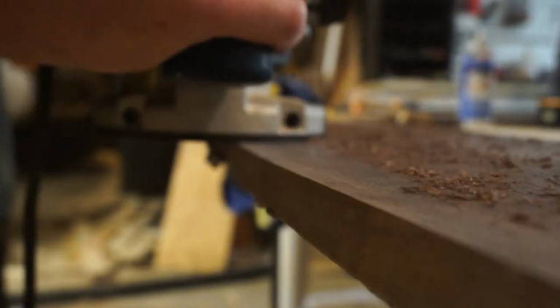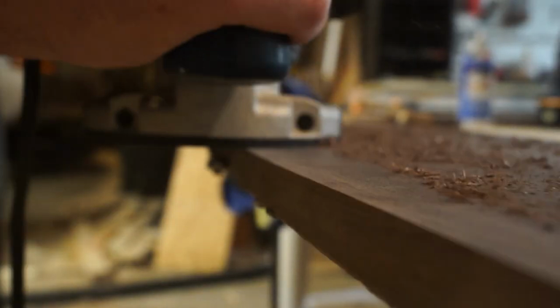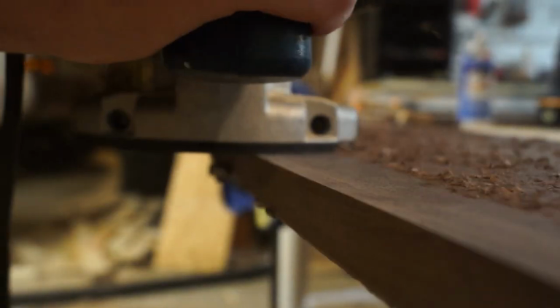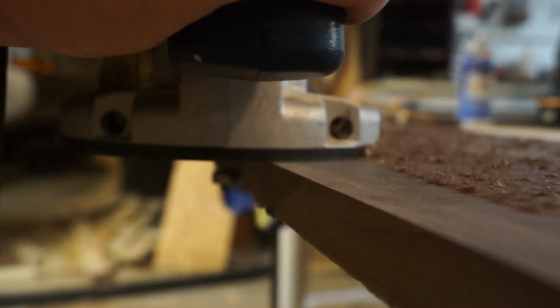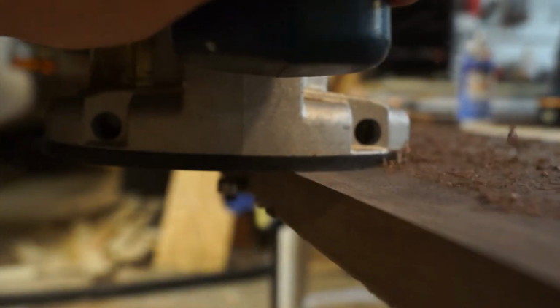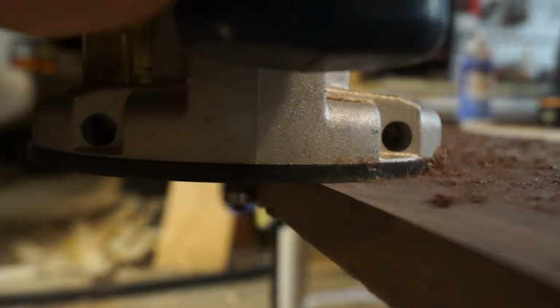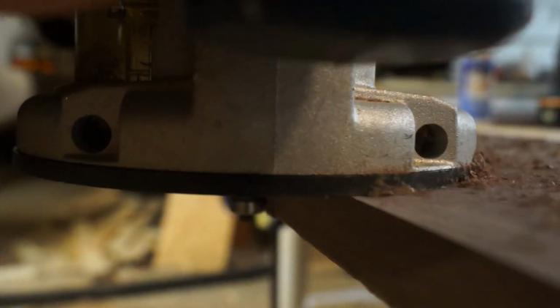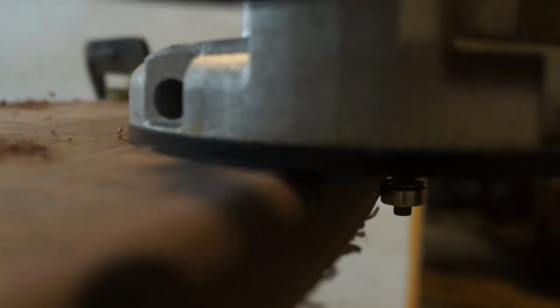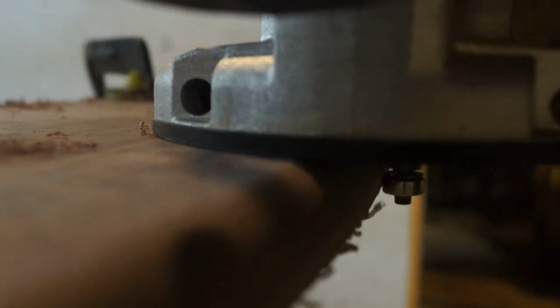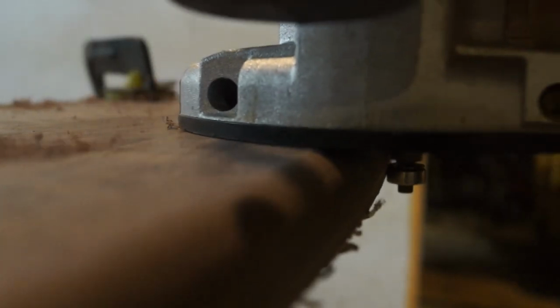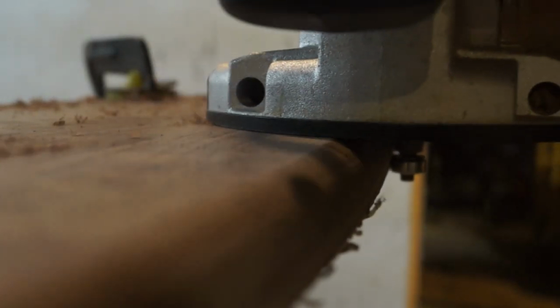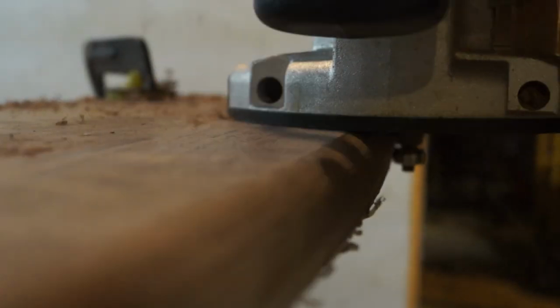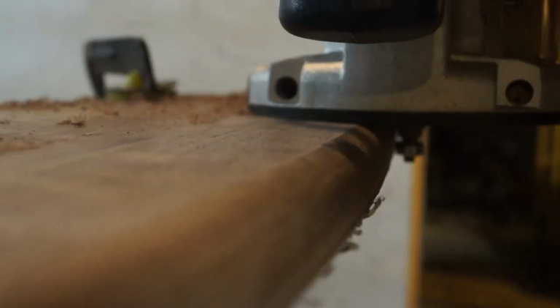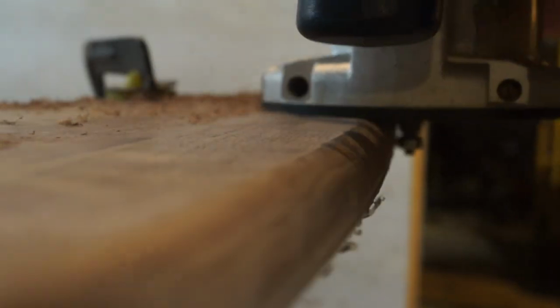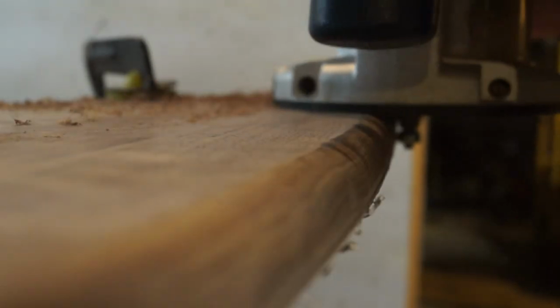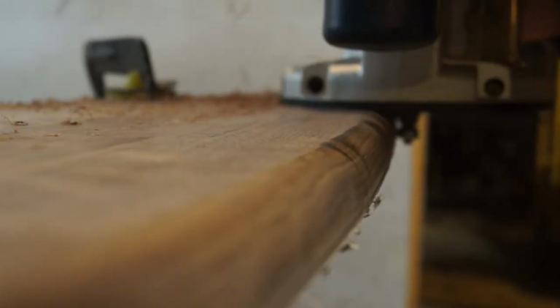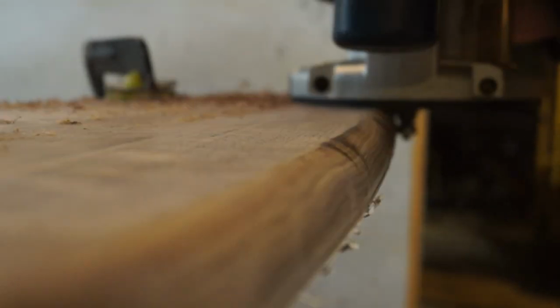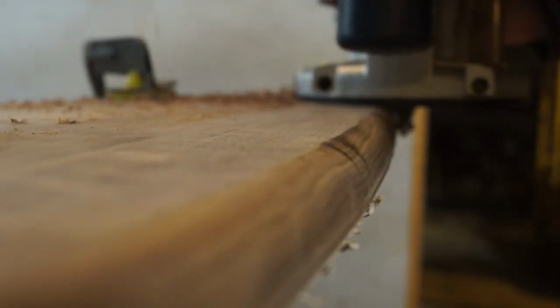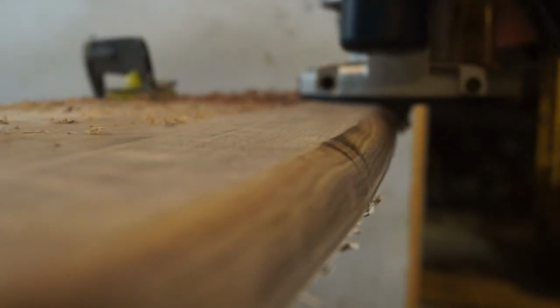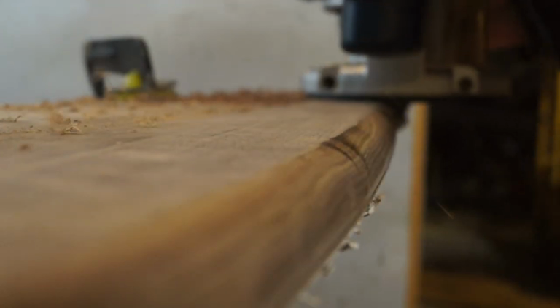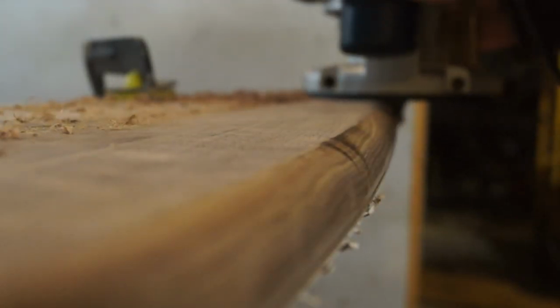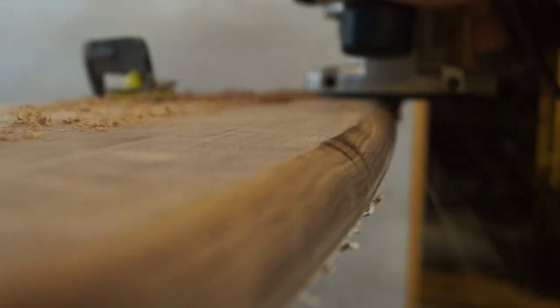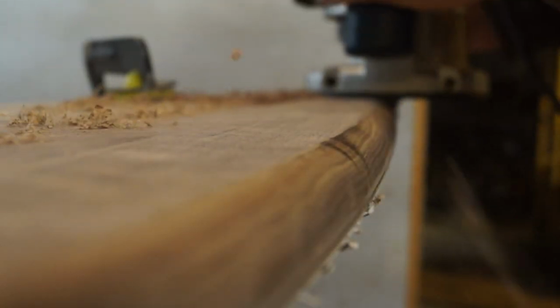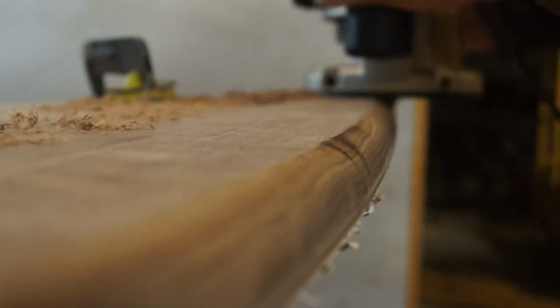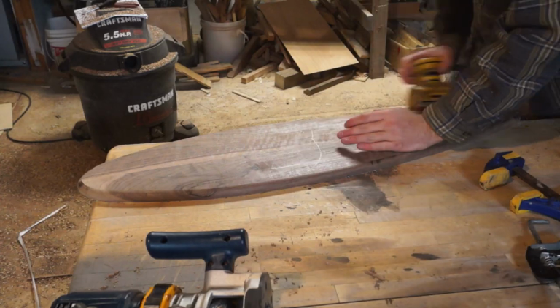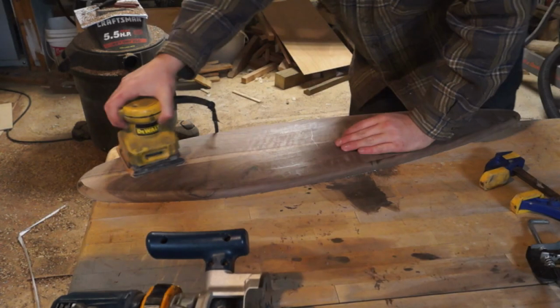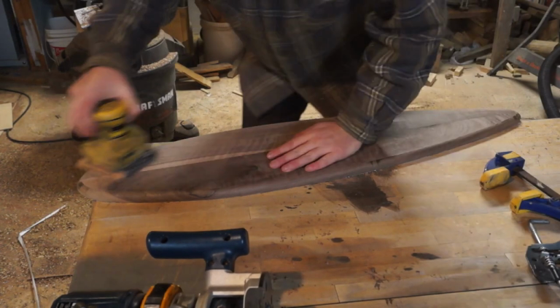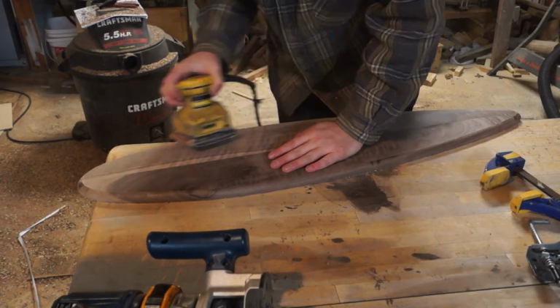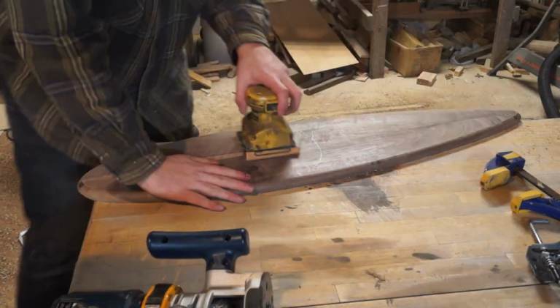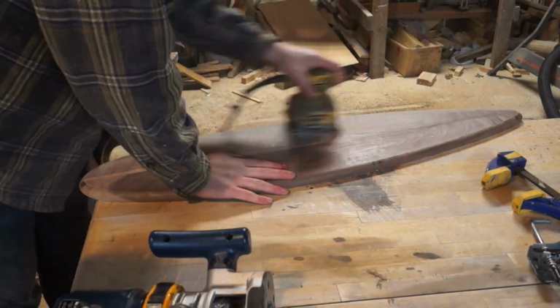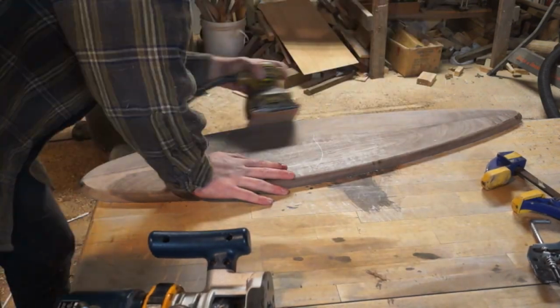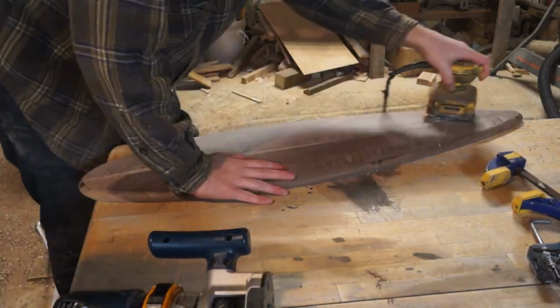I used a roundover bit on the bottom as well as the top, except I just used a lot thicker one on the bottom.